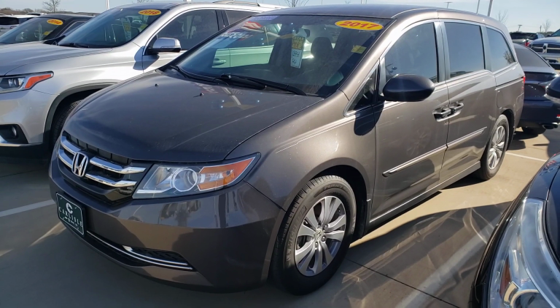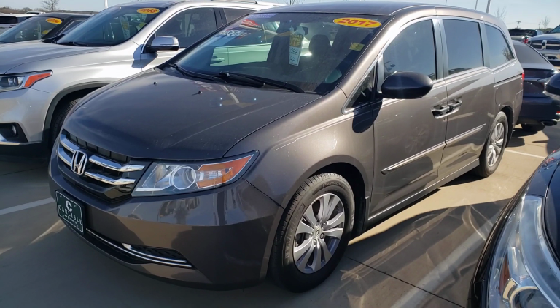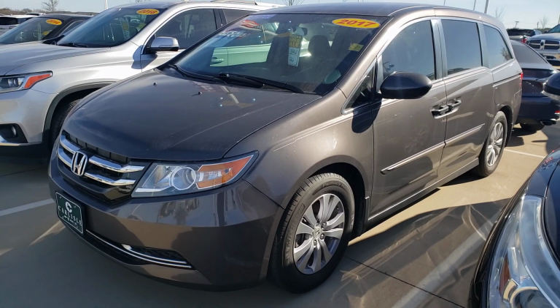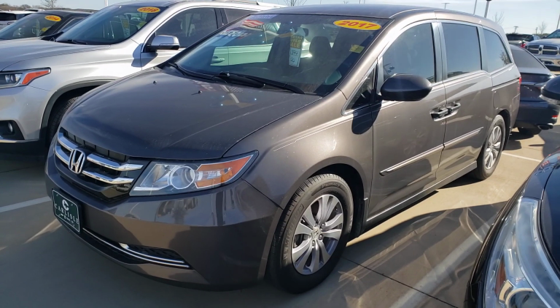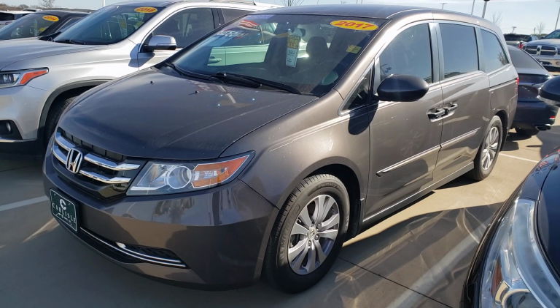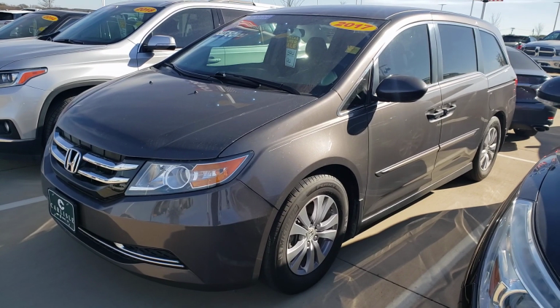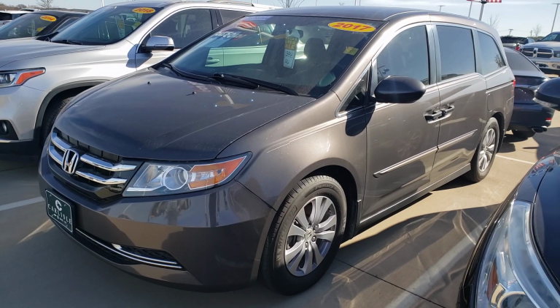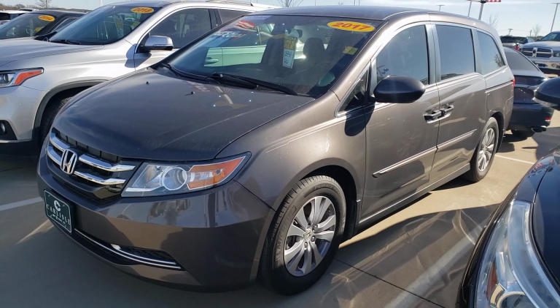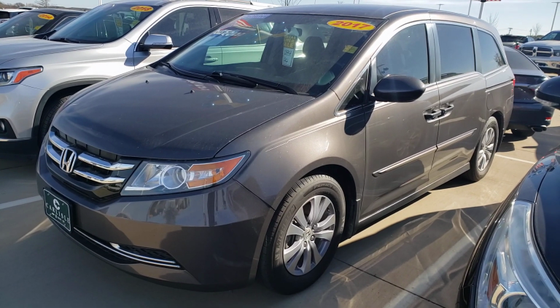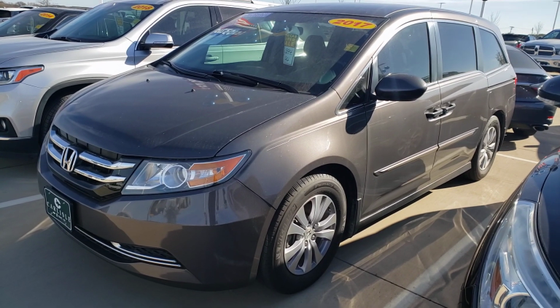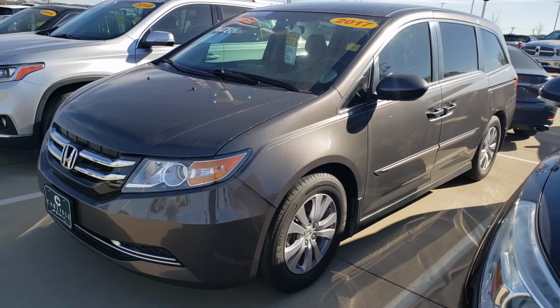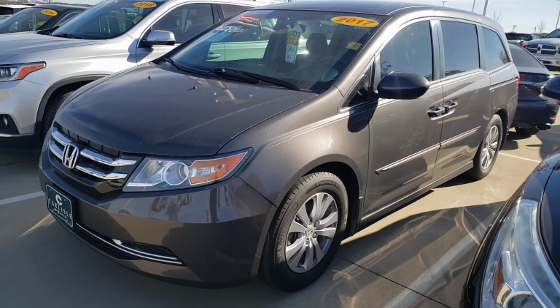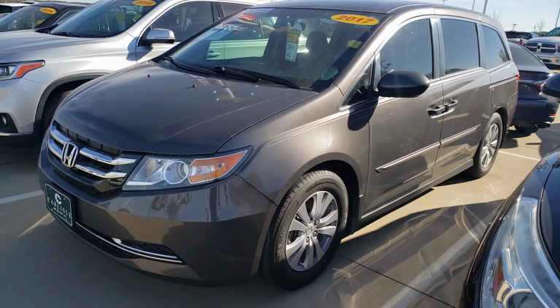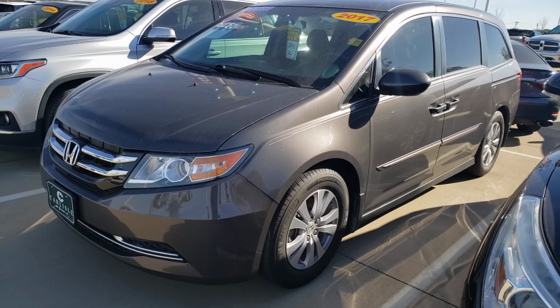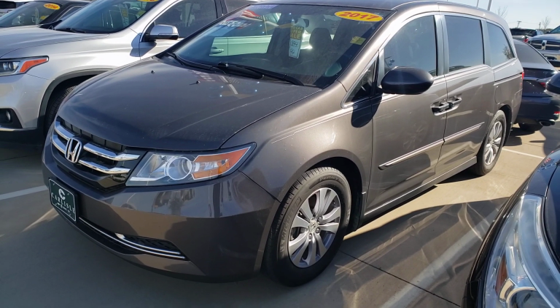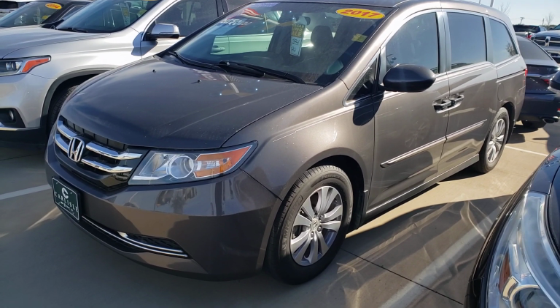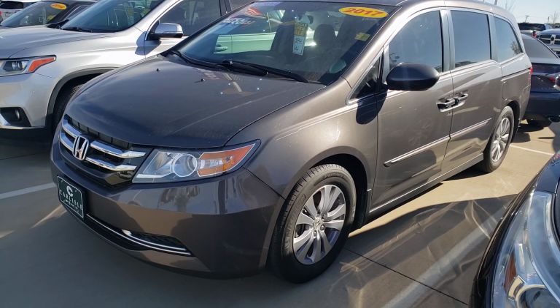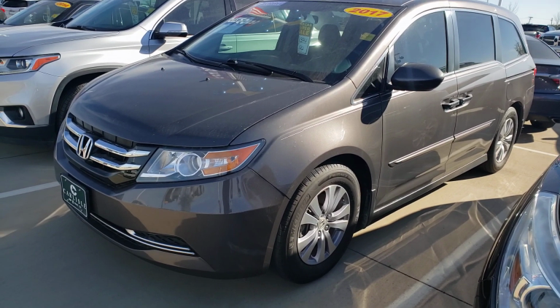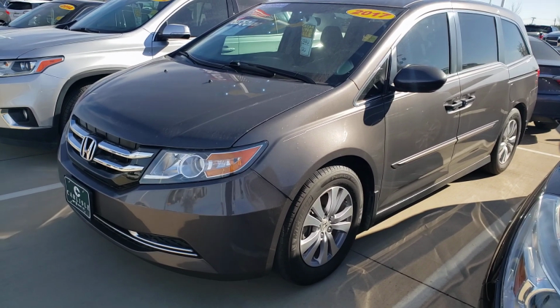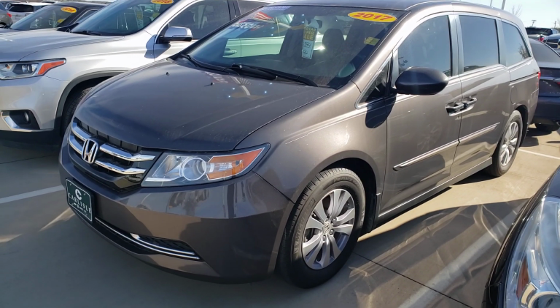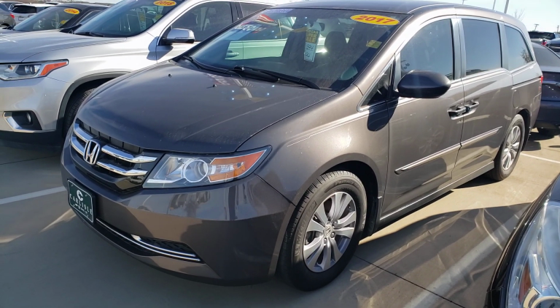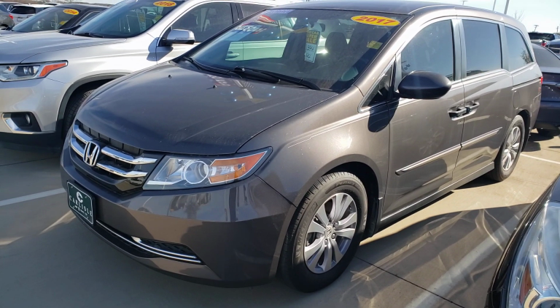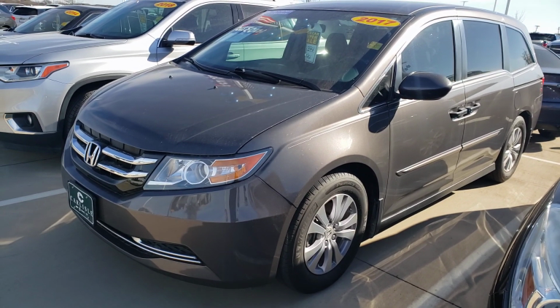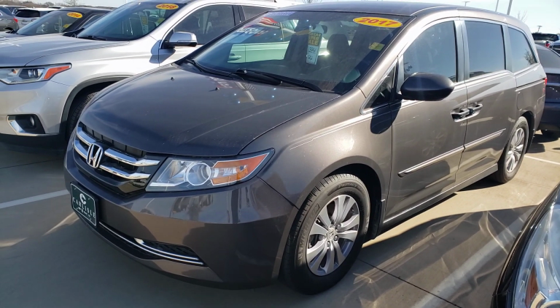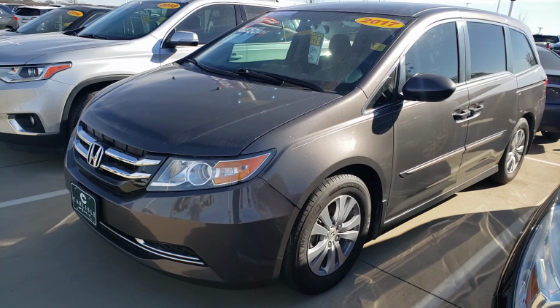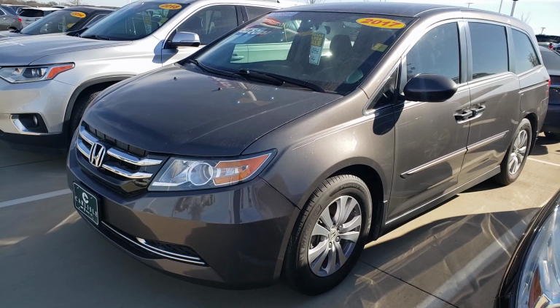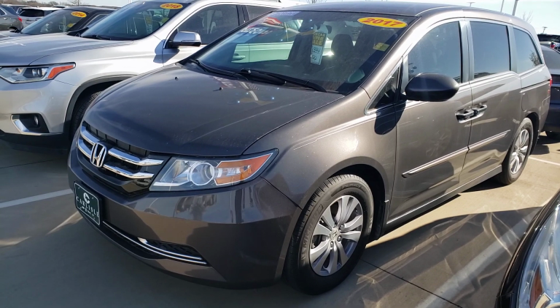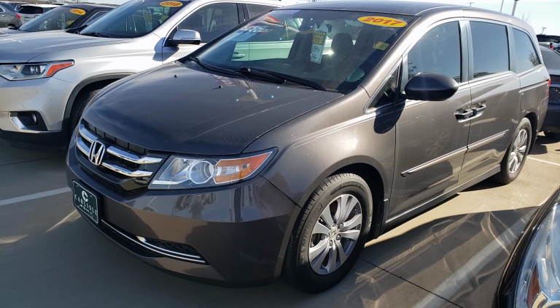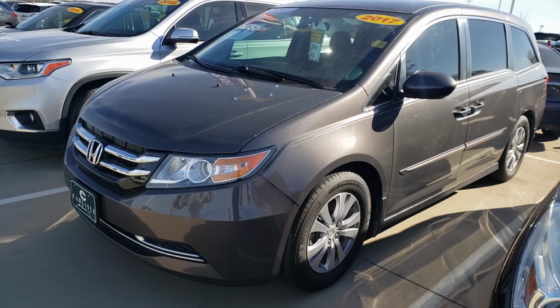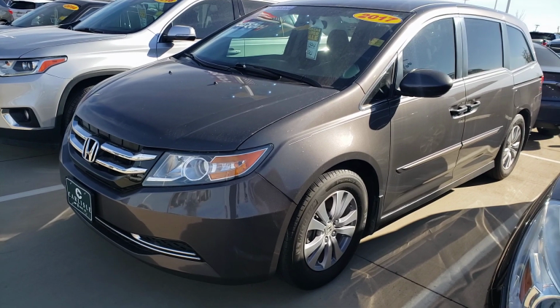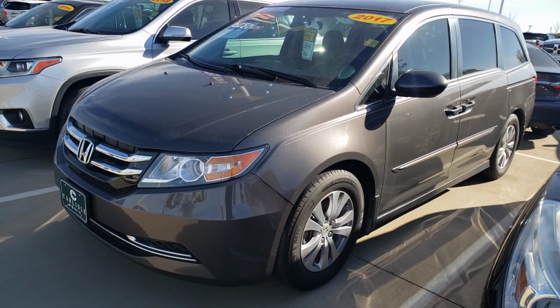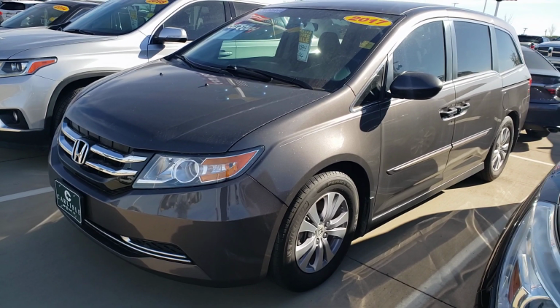We're at Carlisle in Waxhatchee, Texas. We sell new Buick, GMC, Chevrolet, and Cadillac.